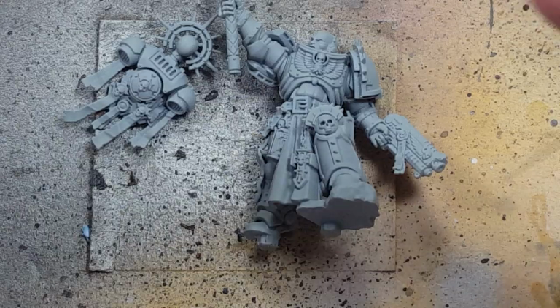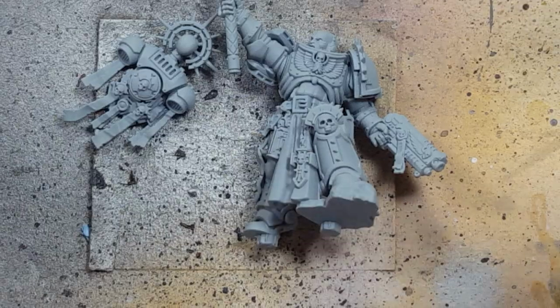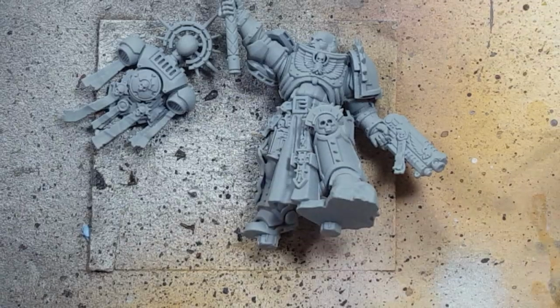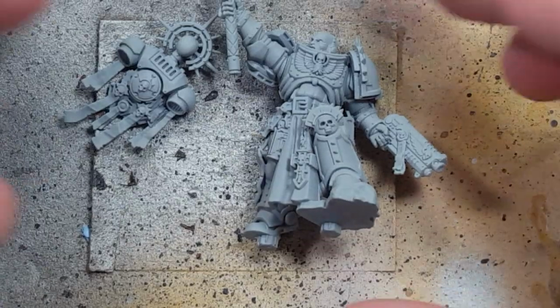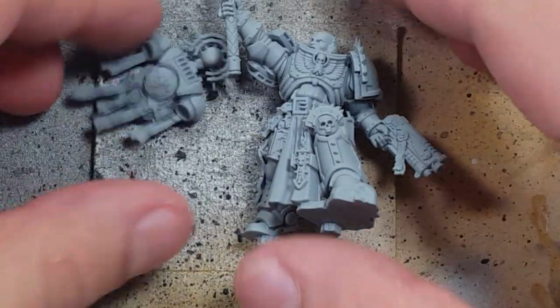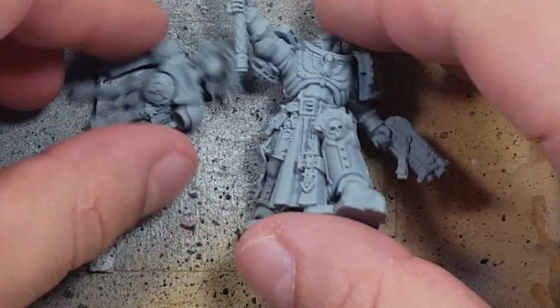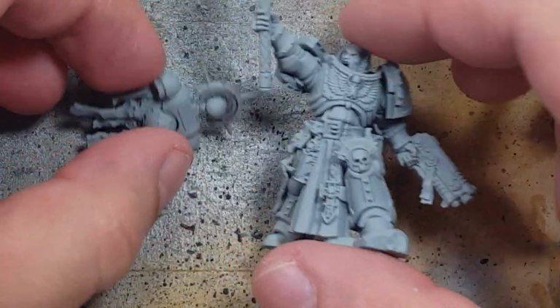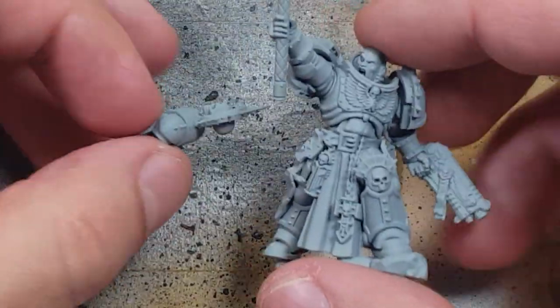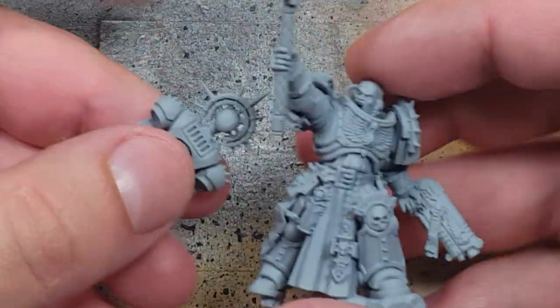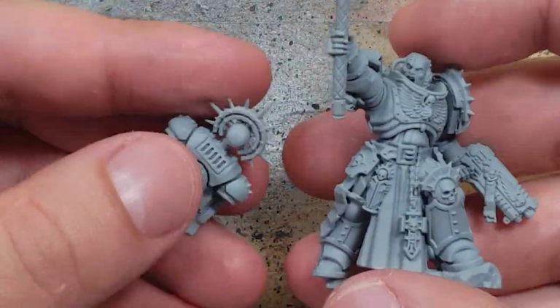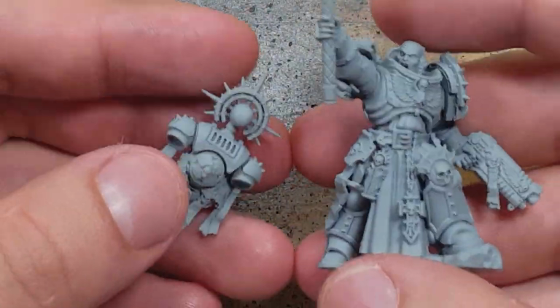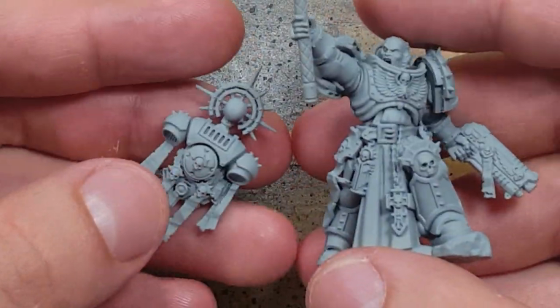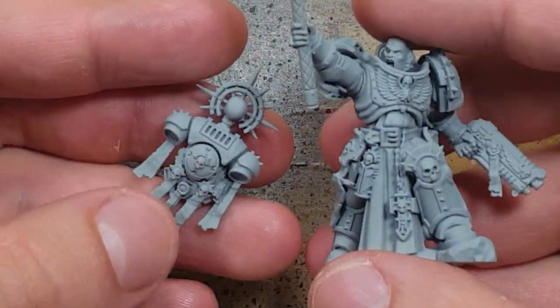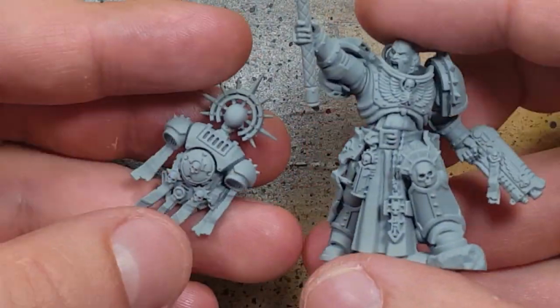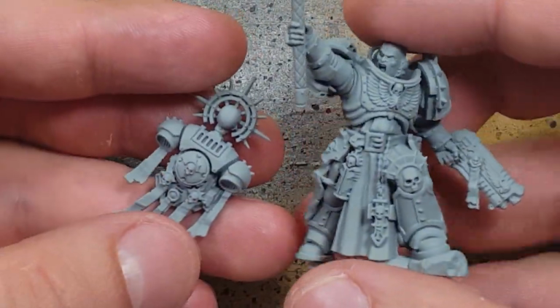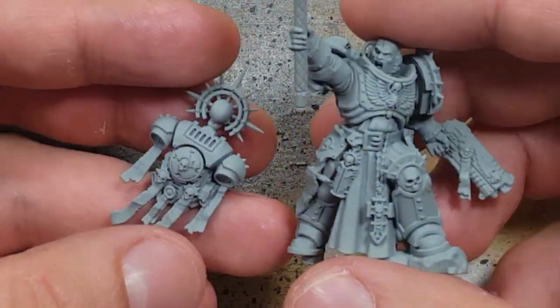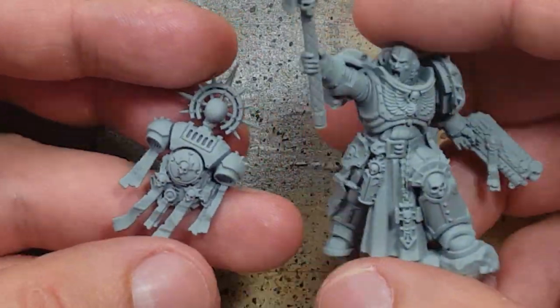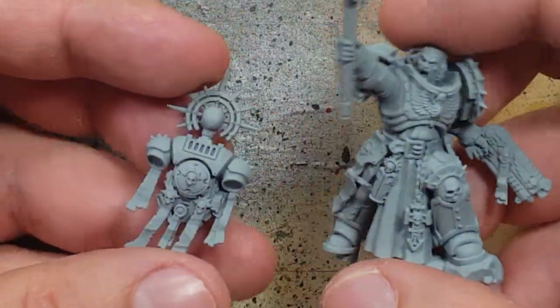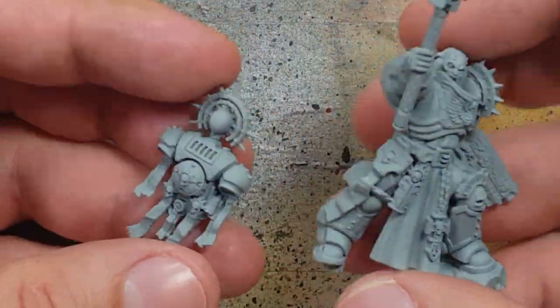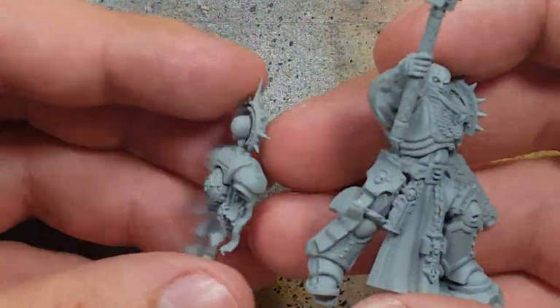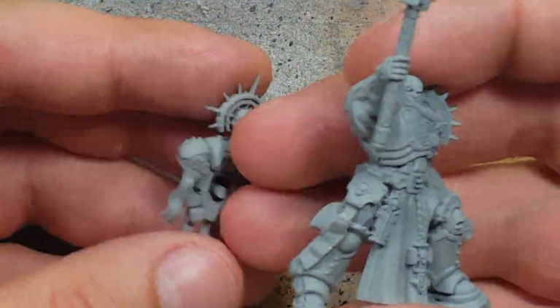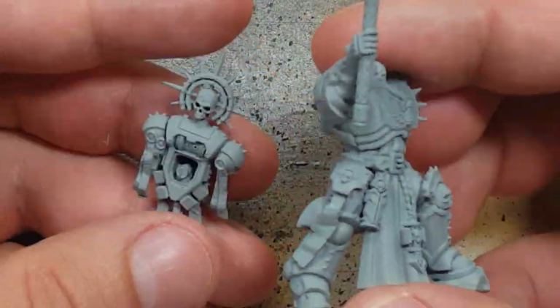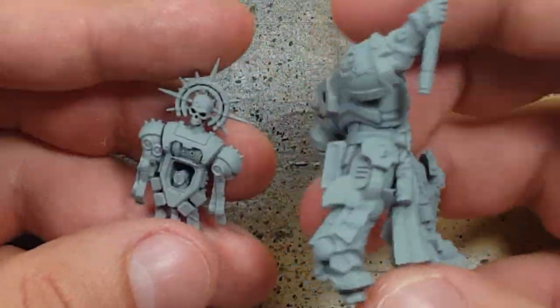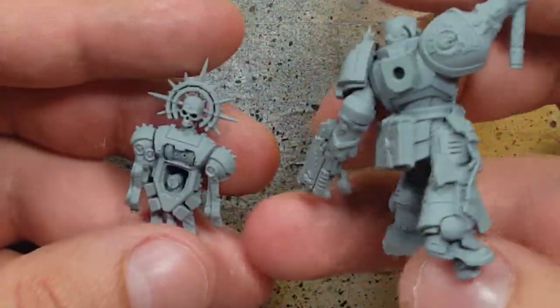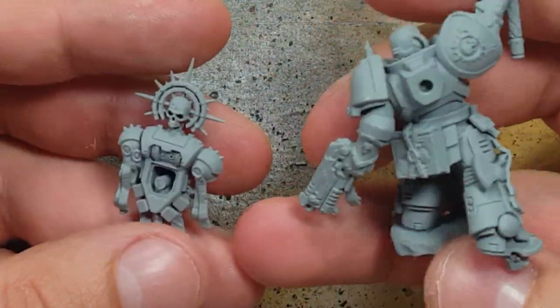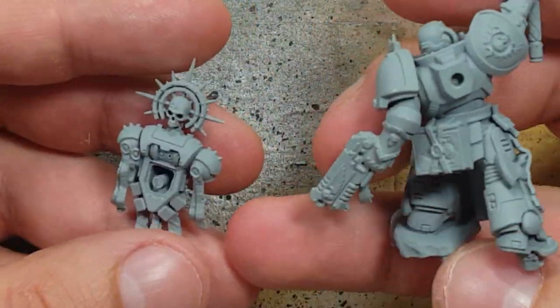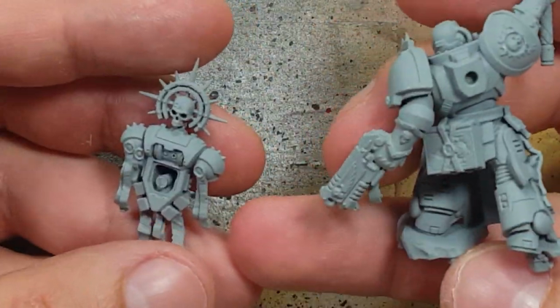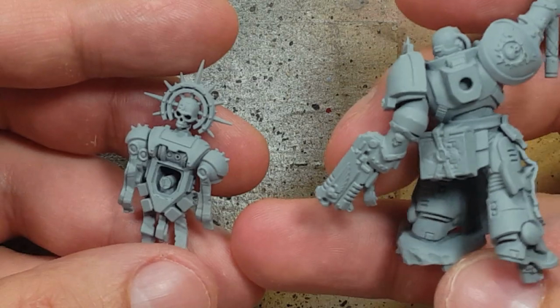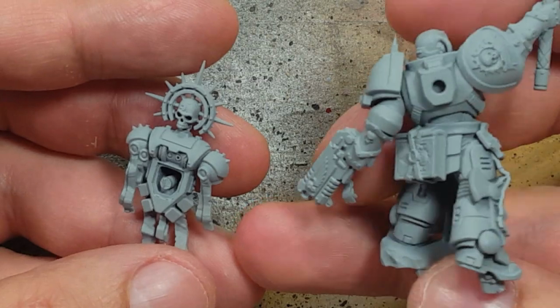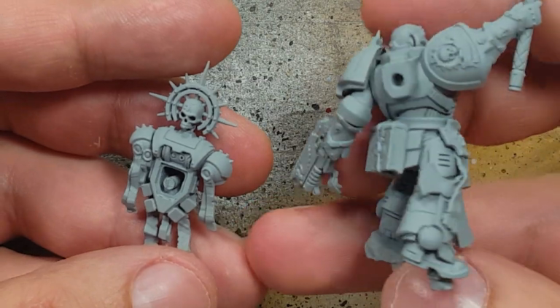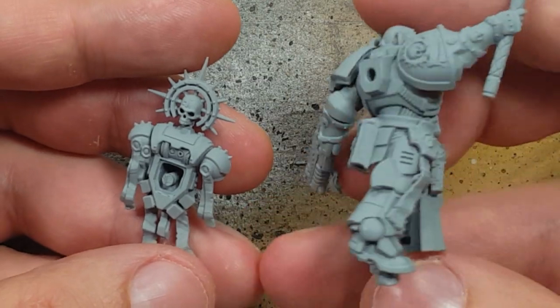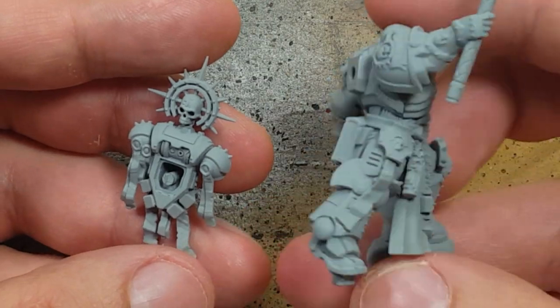Hello everyone and welcome to my channel. Today we will be painting up a Primaris Chaplain from the Indomitus box set.